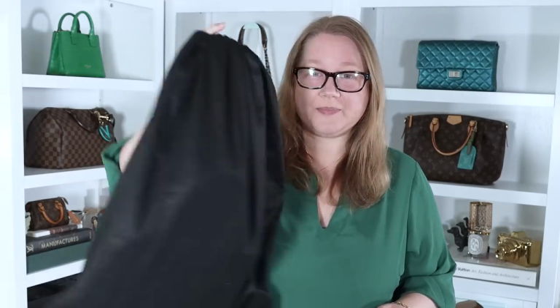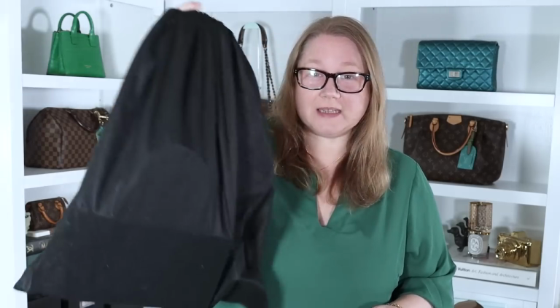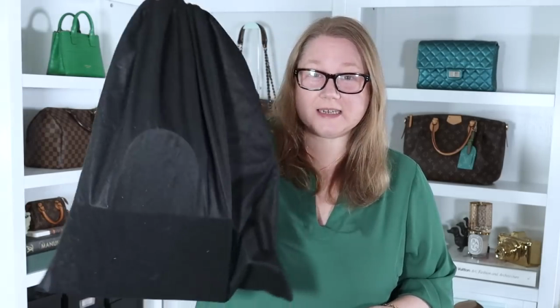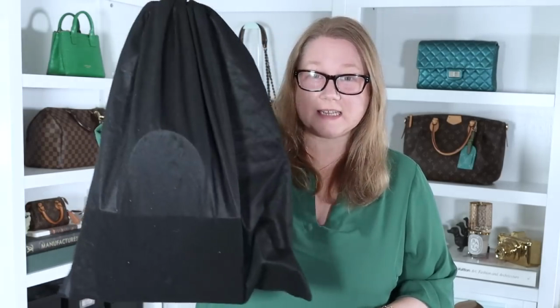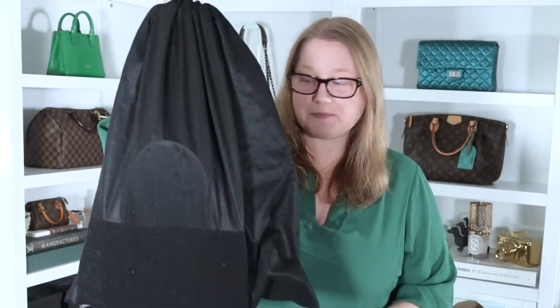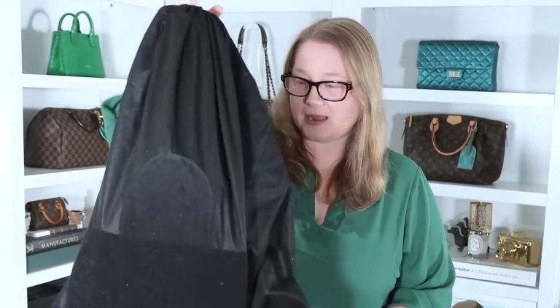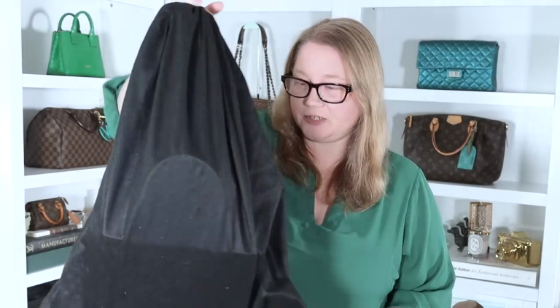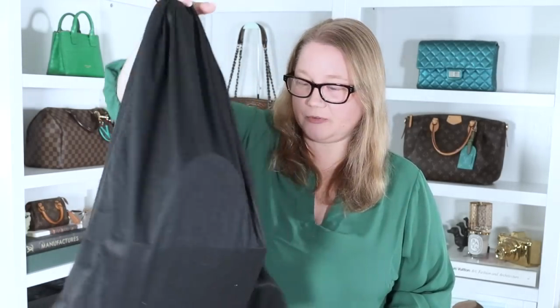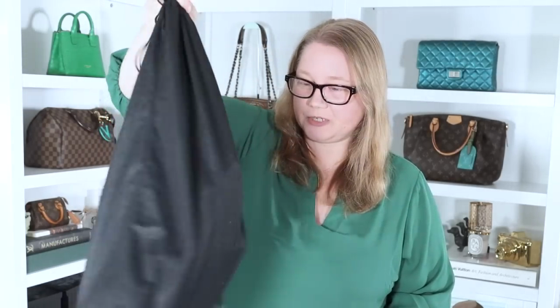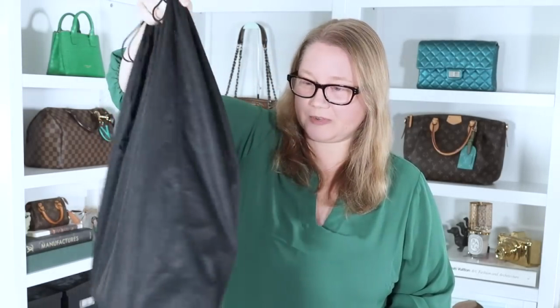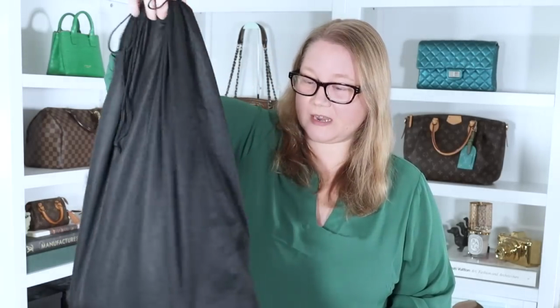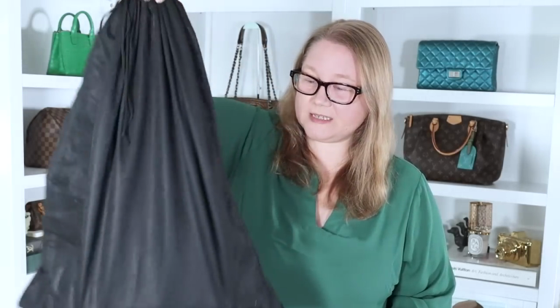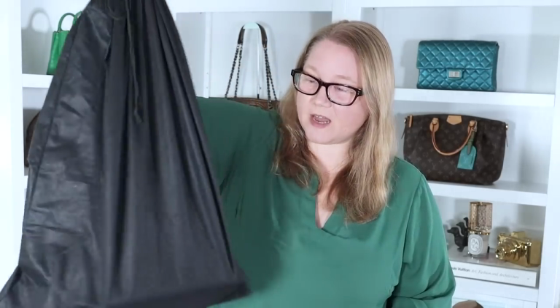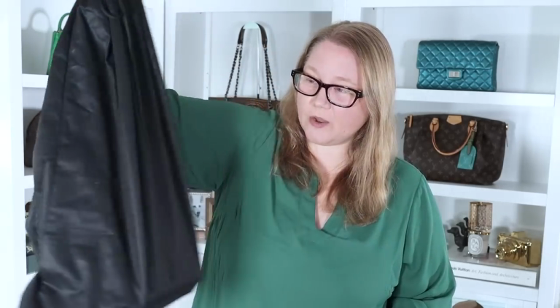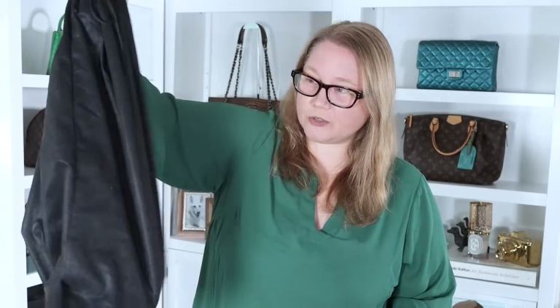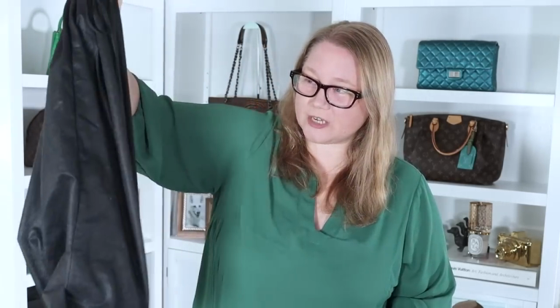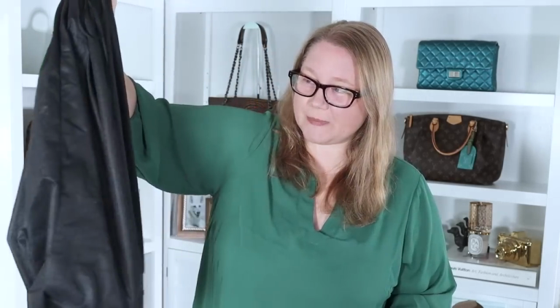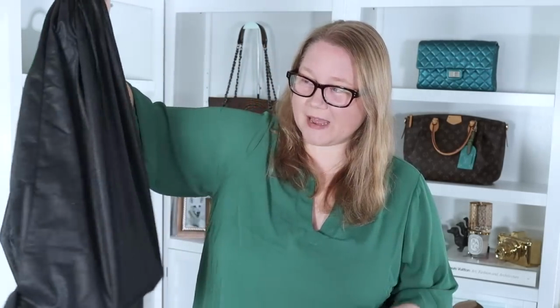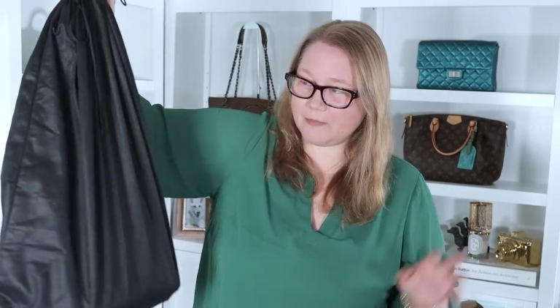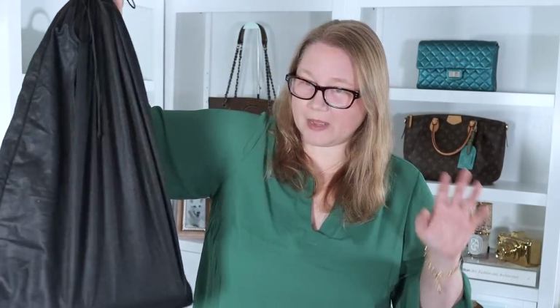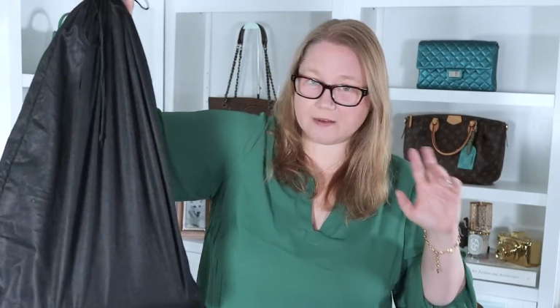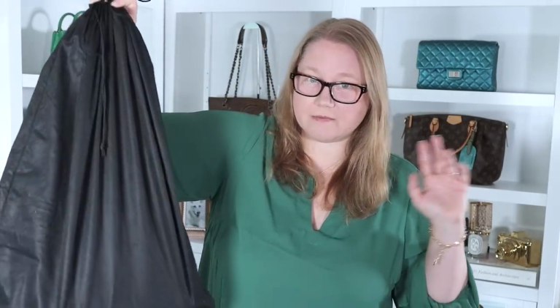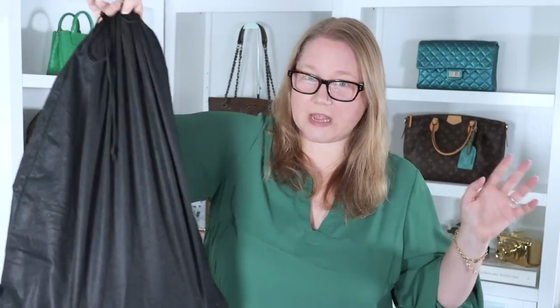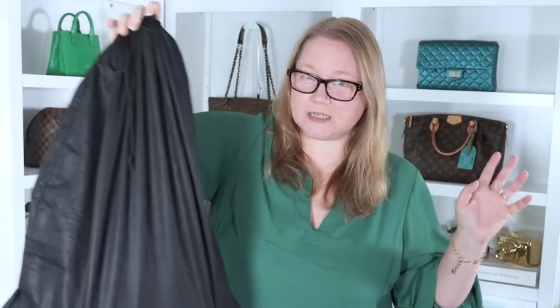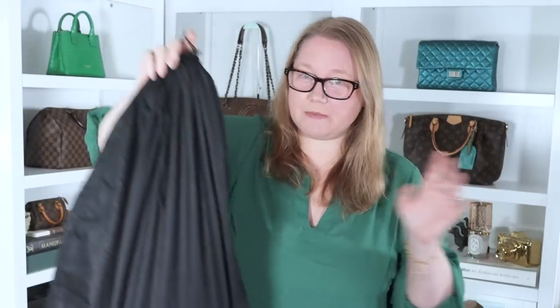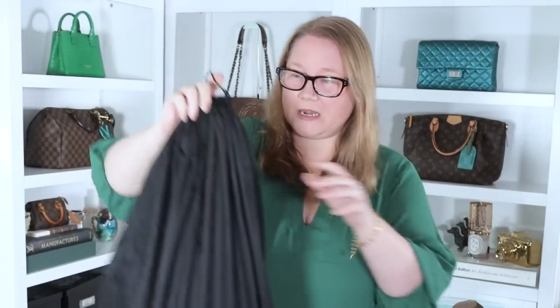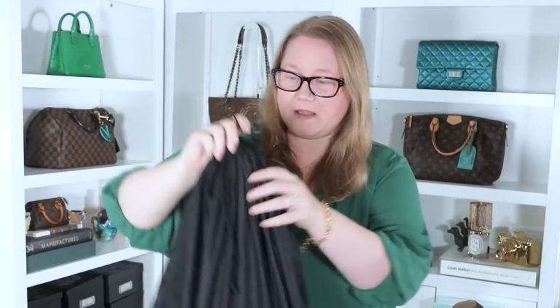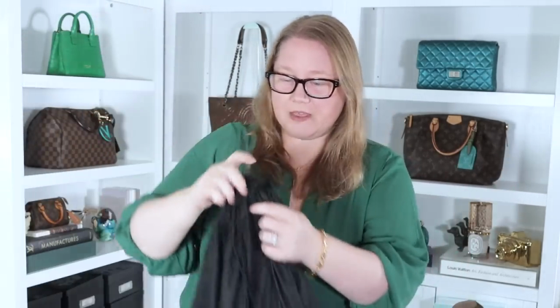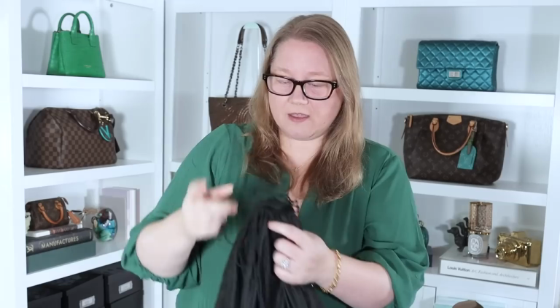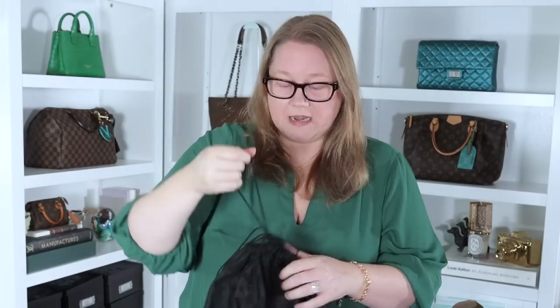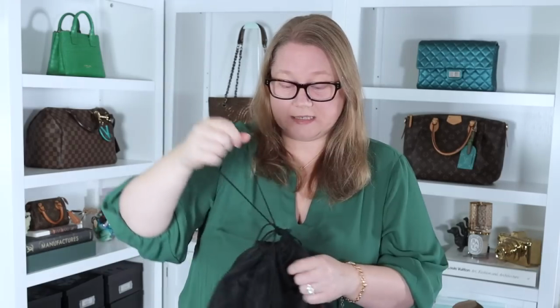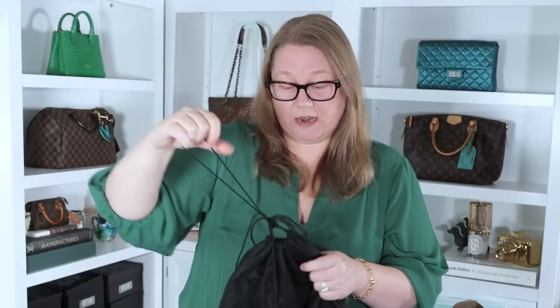It's in a dust bag too, which is really nice. Not a Coach dust bag, but that doesn't mean anything necessarily.